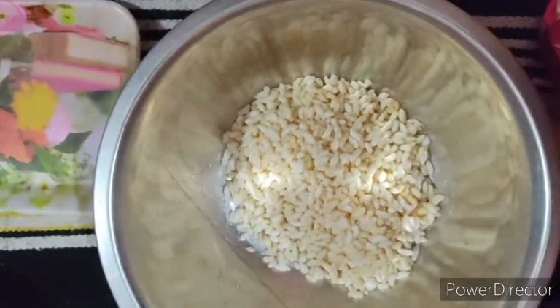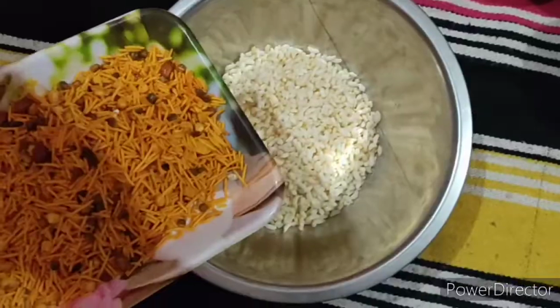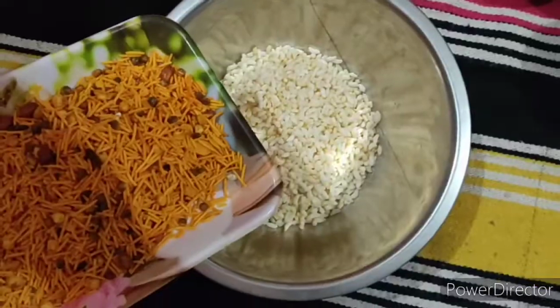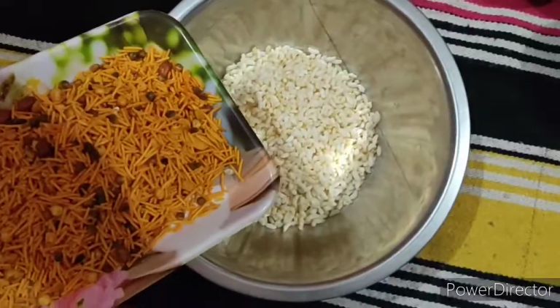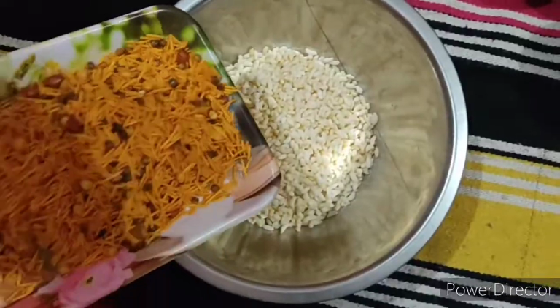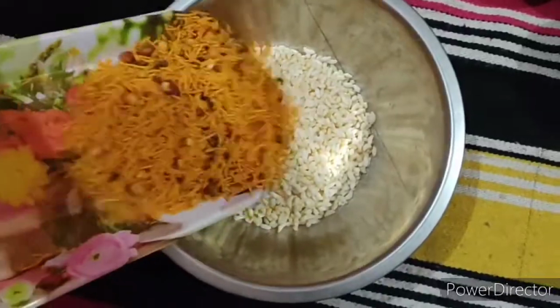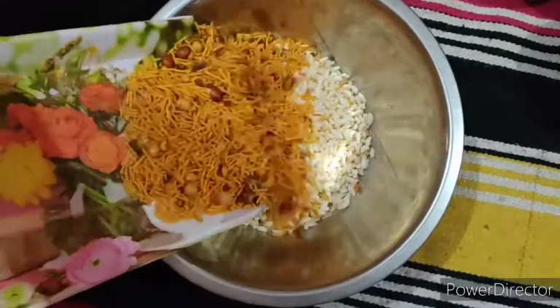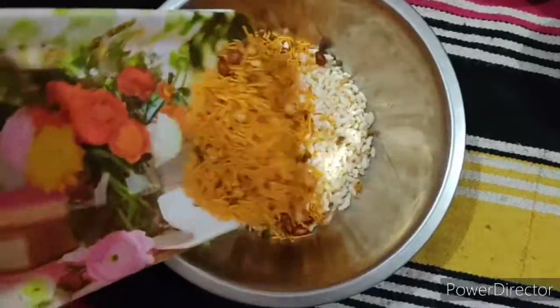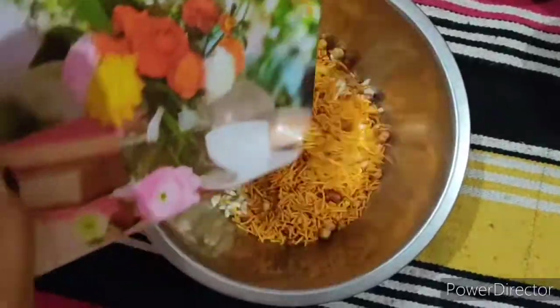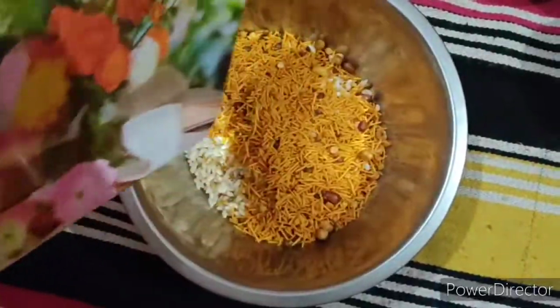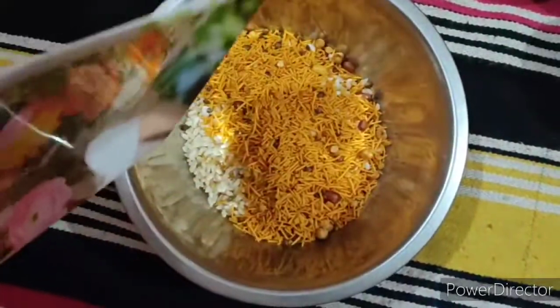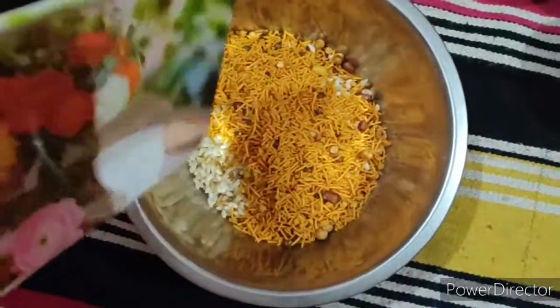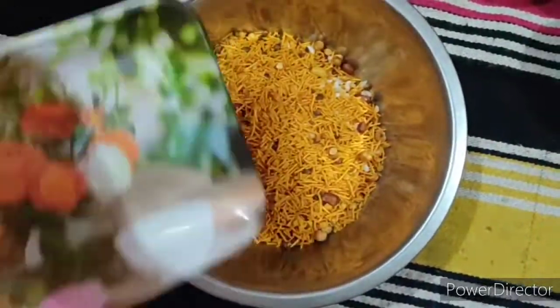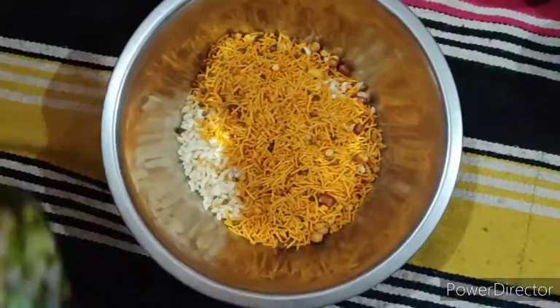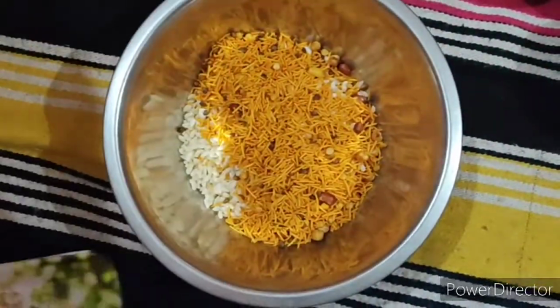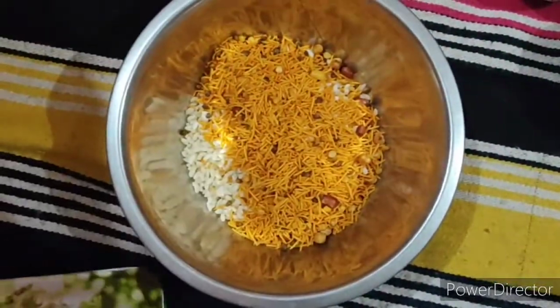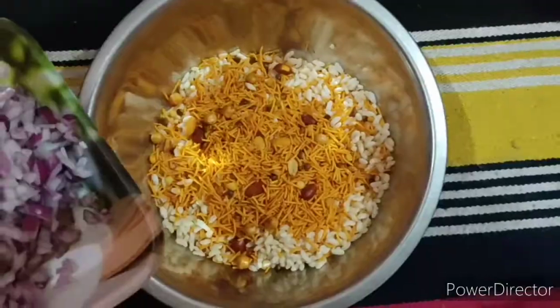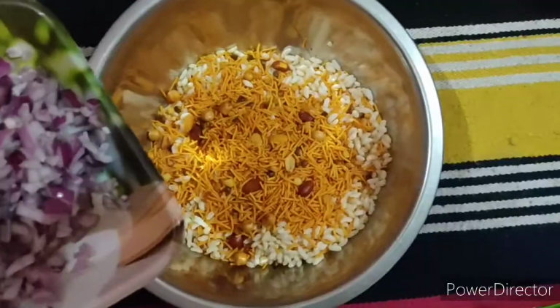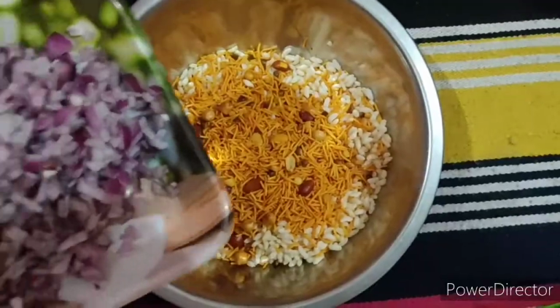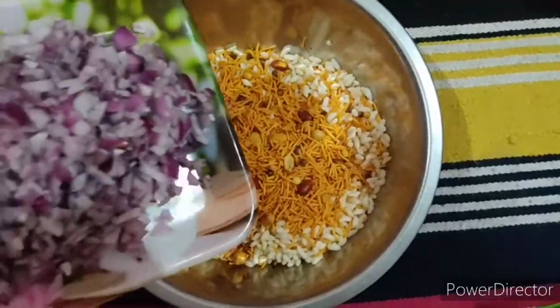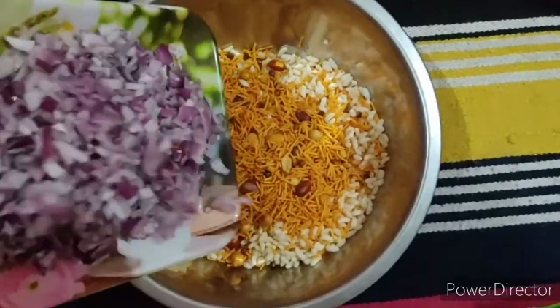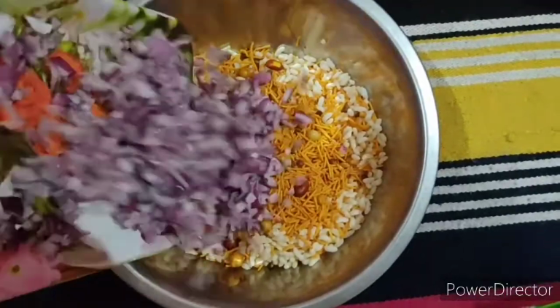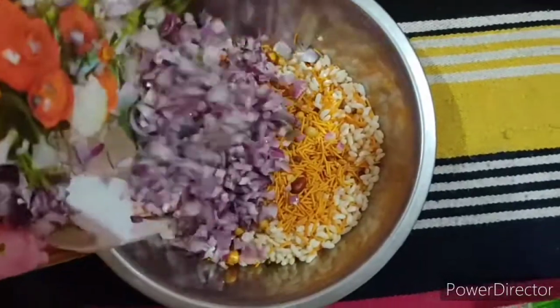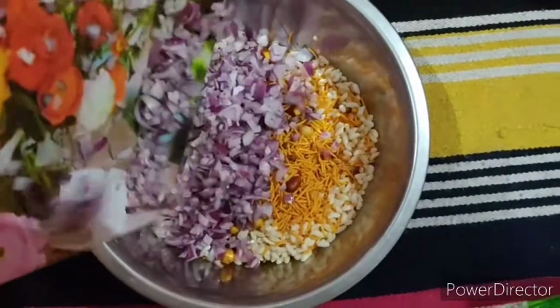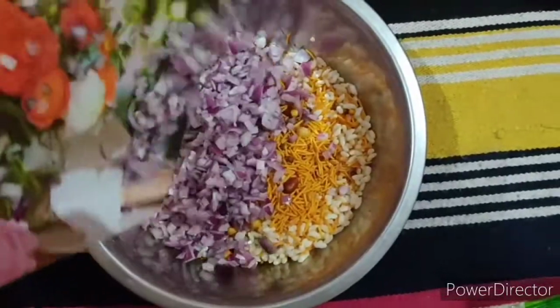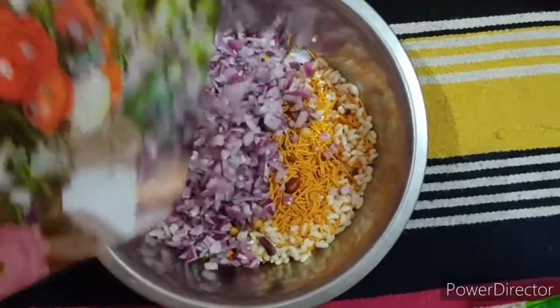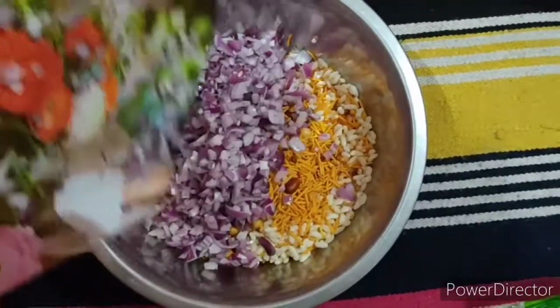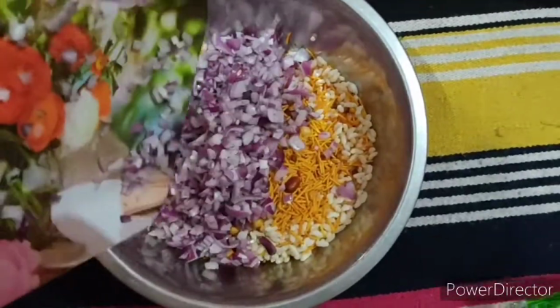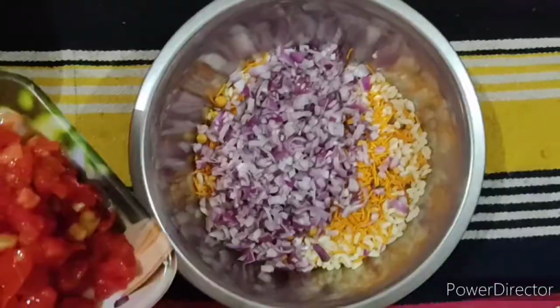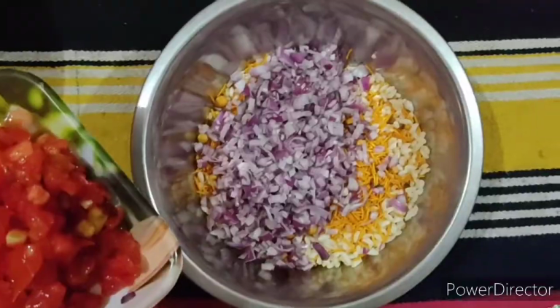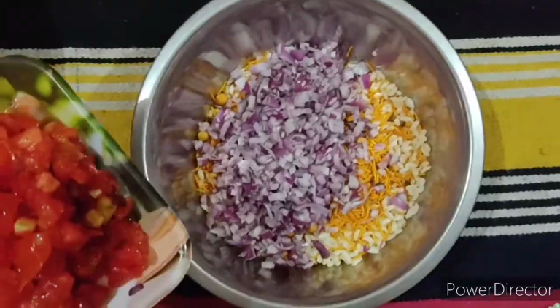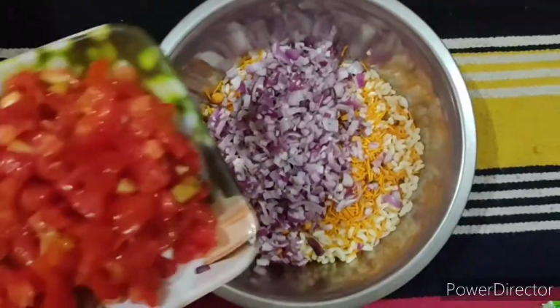Now we will put in the mixture. Now we will put in the cream. Now we will put in the tomato.